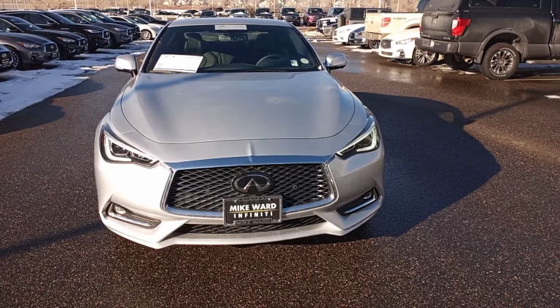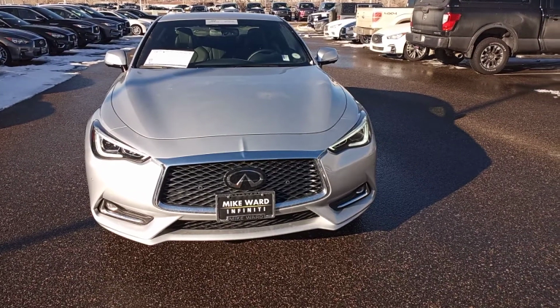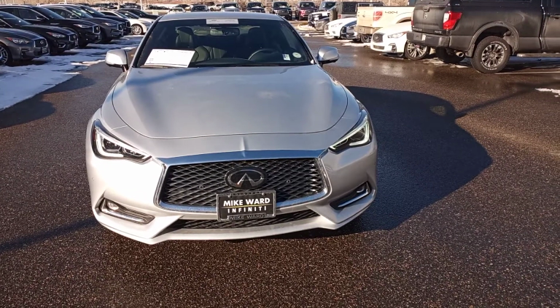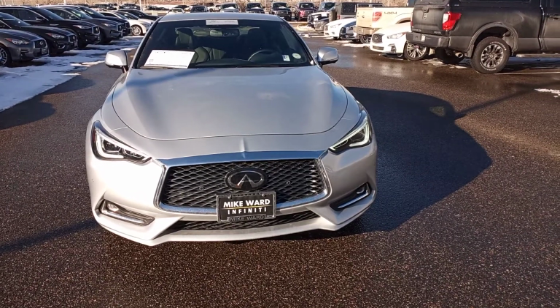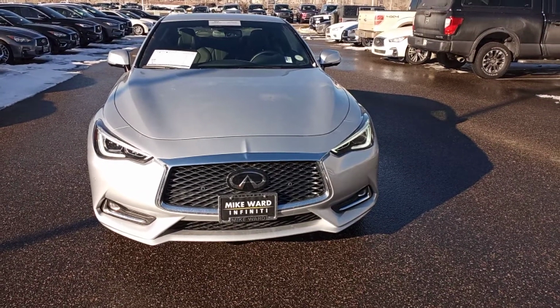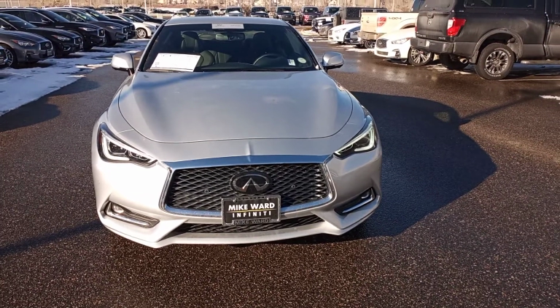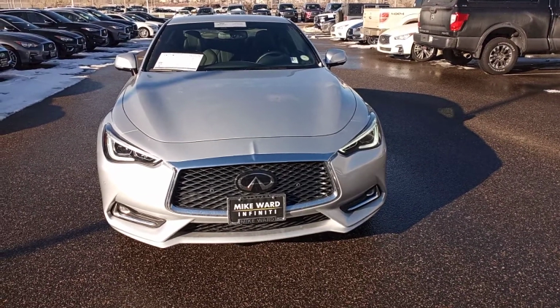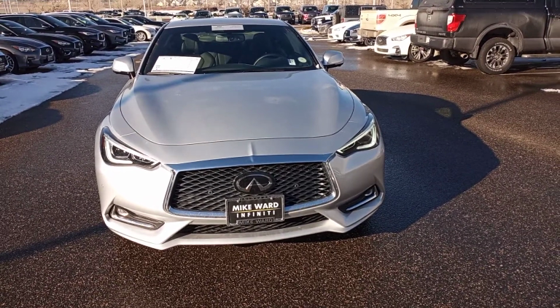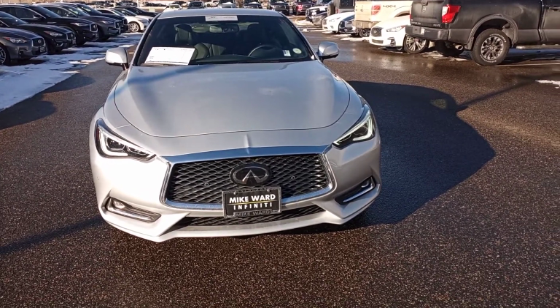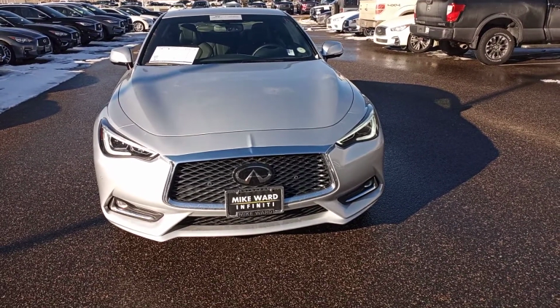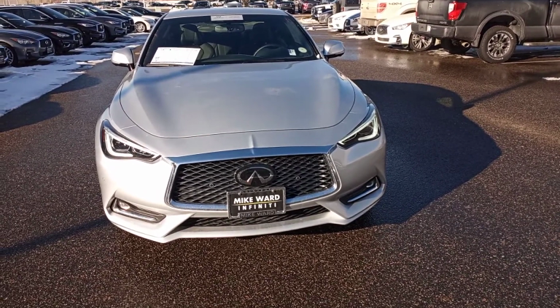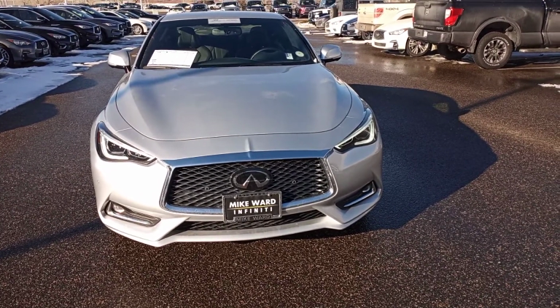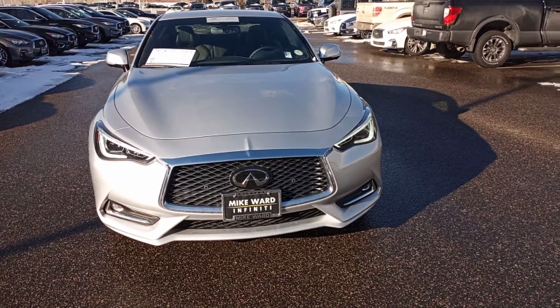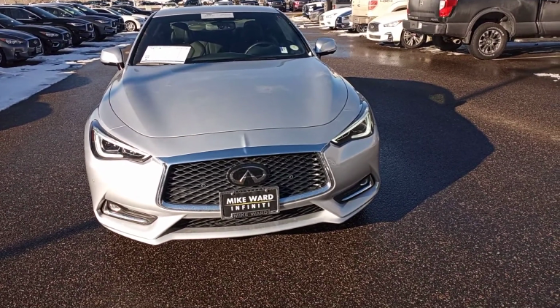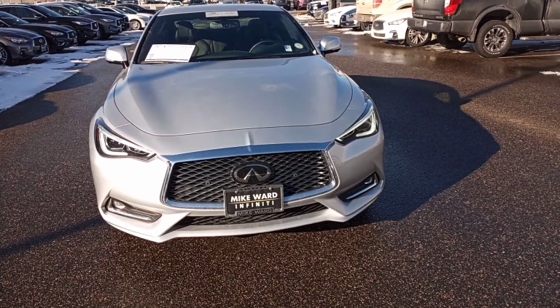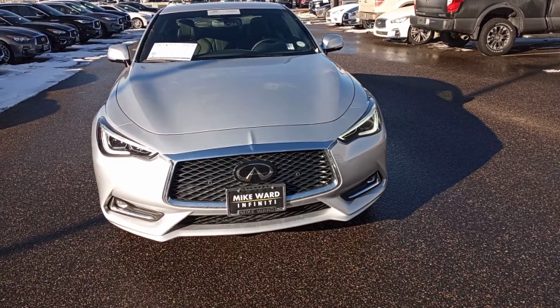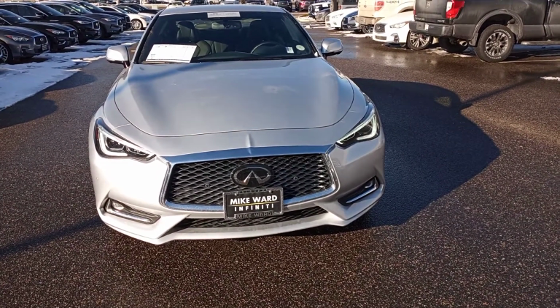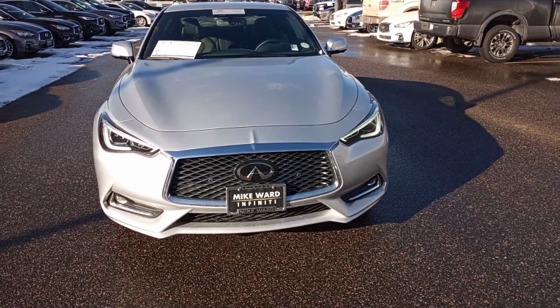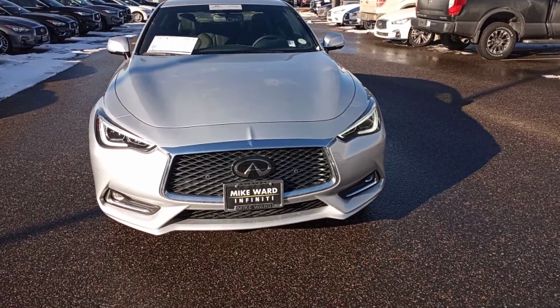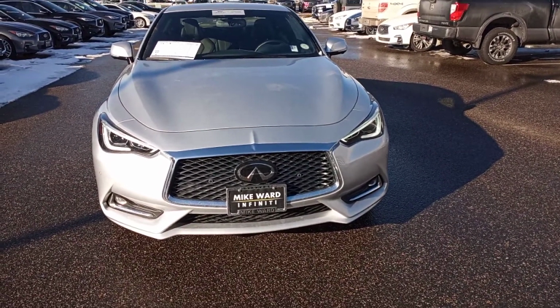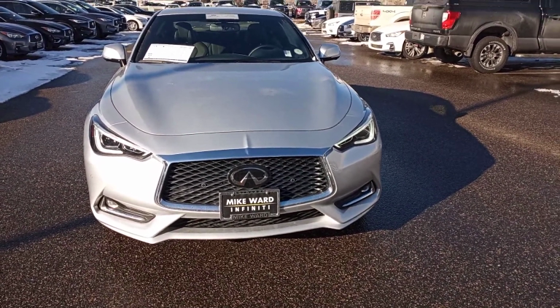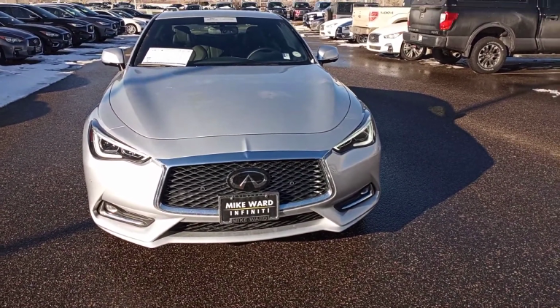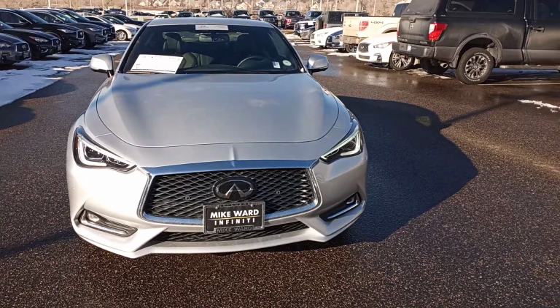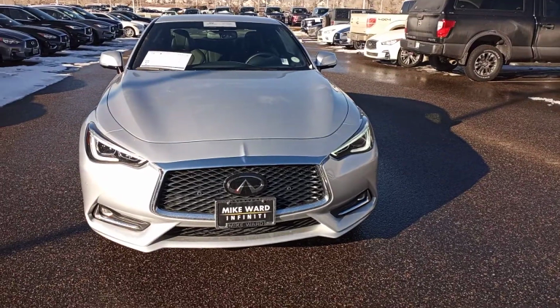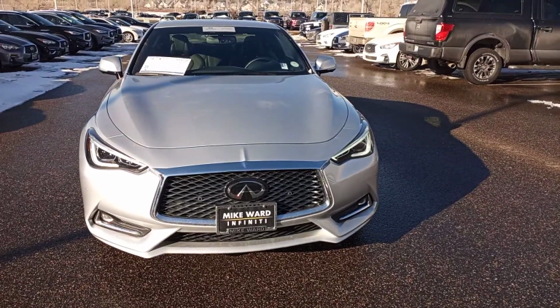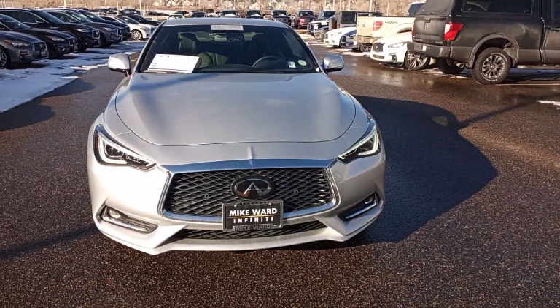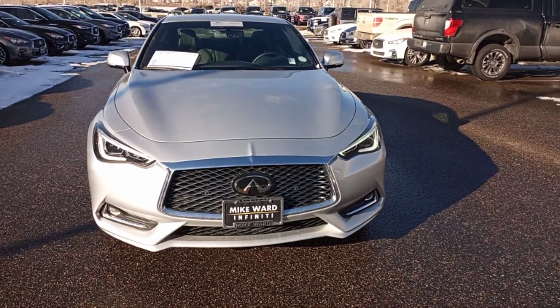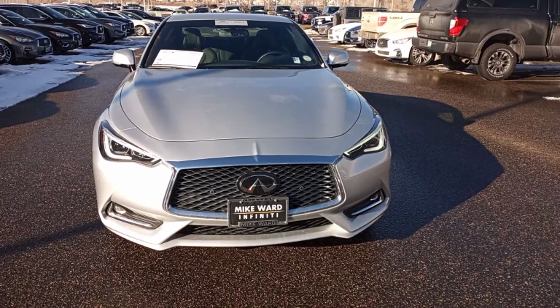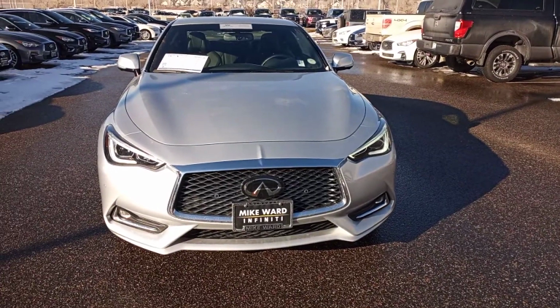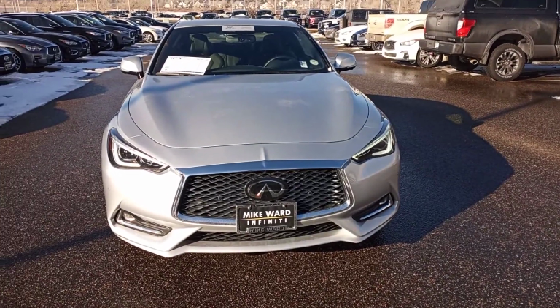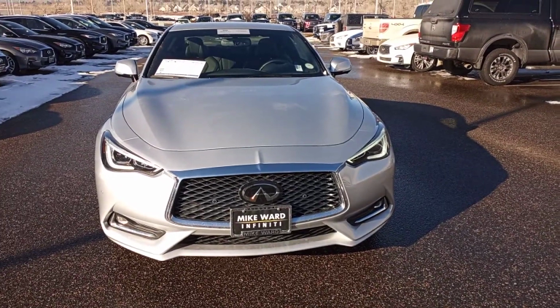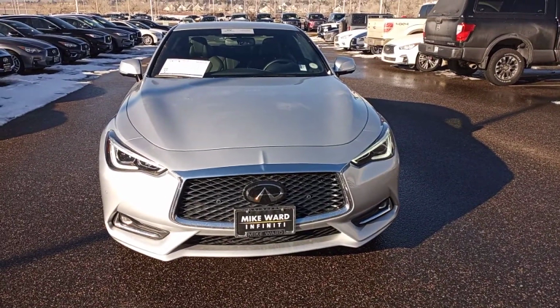Hi Debbie, it's Drew up at Mike Ward. I'm just going to give you a little walk around the Q60 and let you see everything.